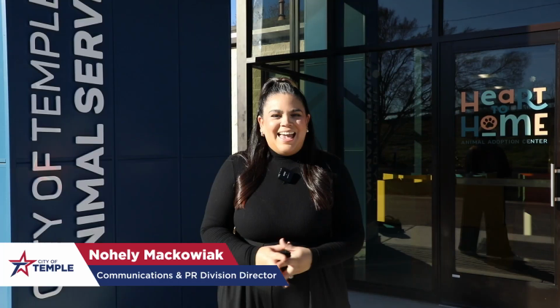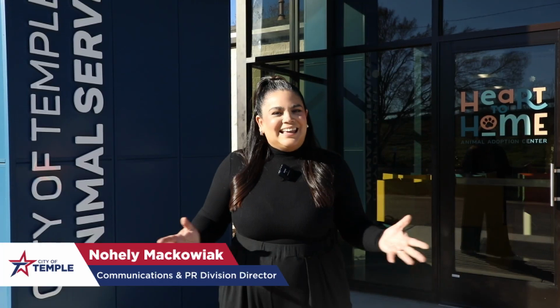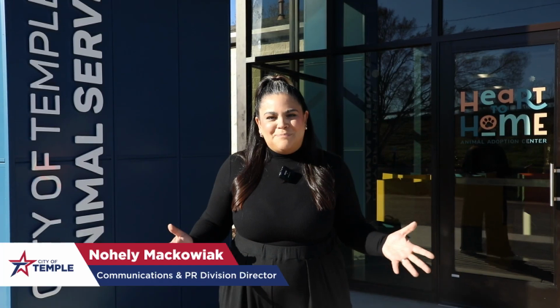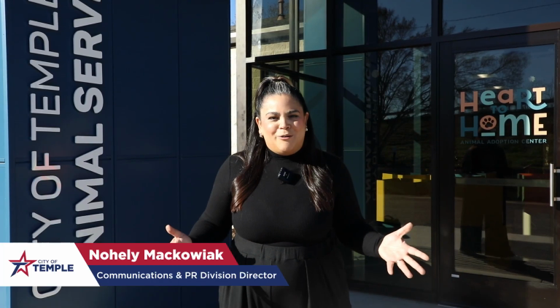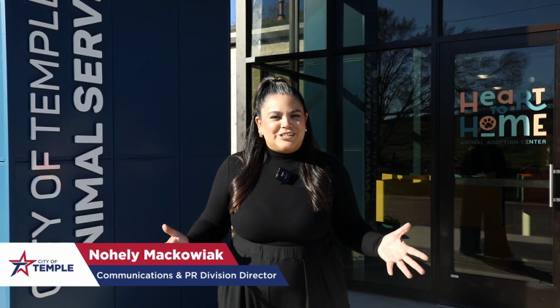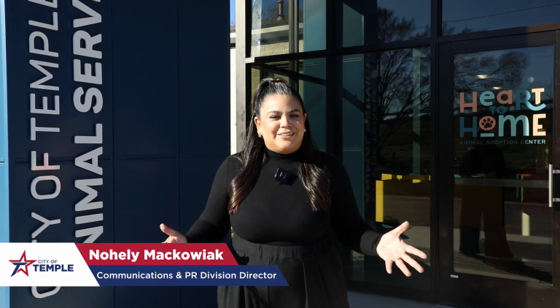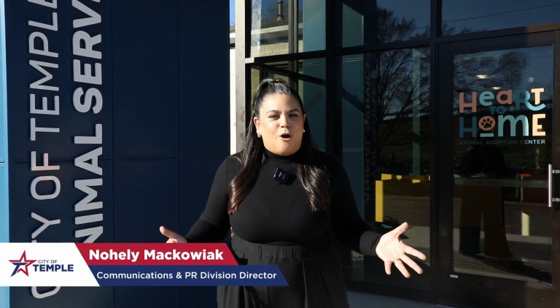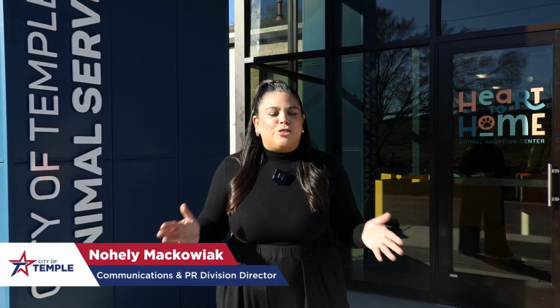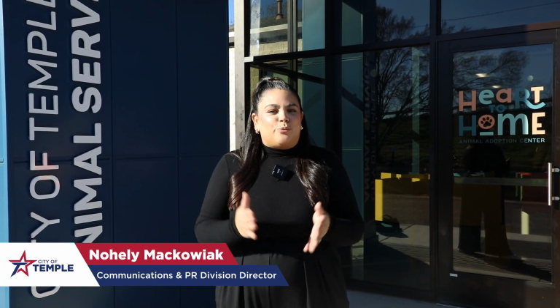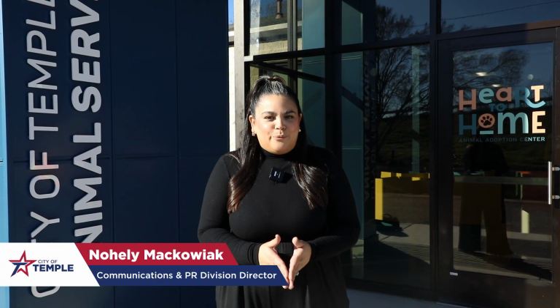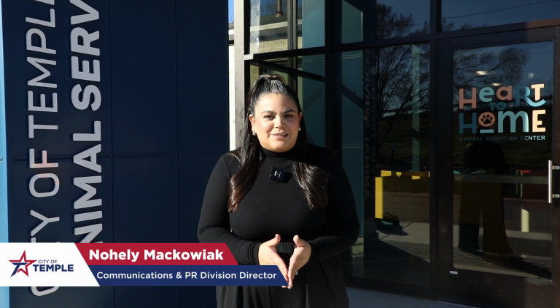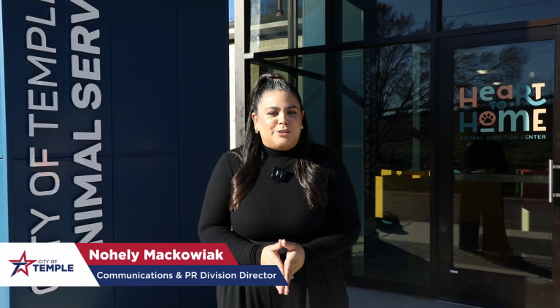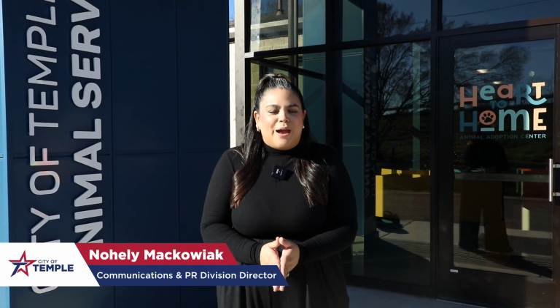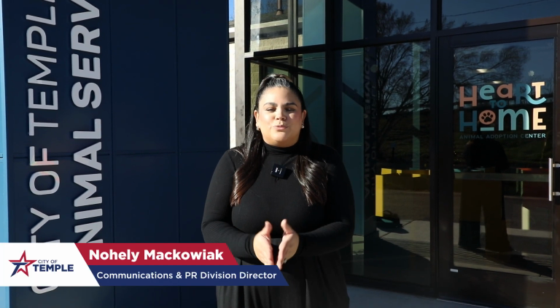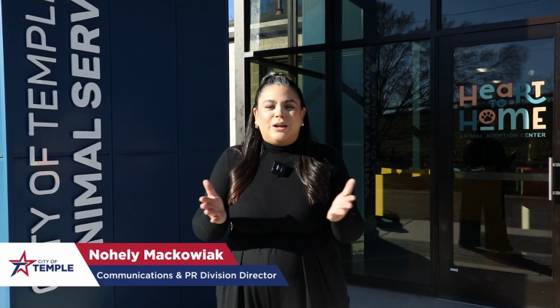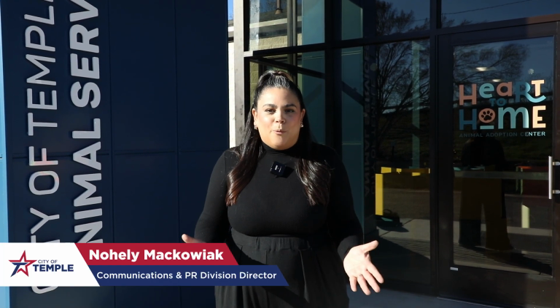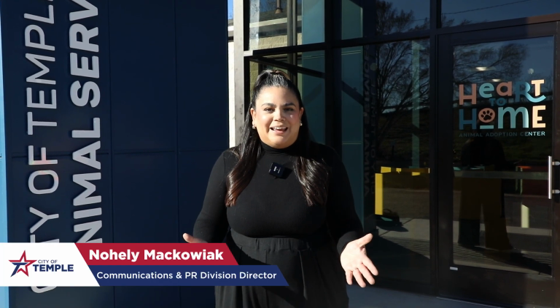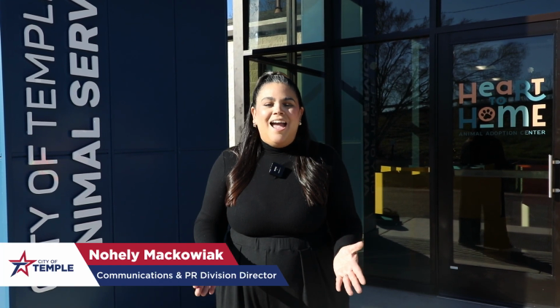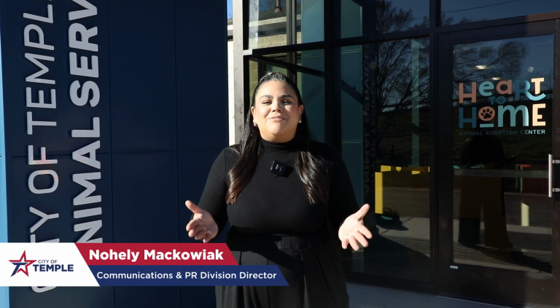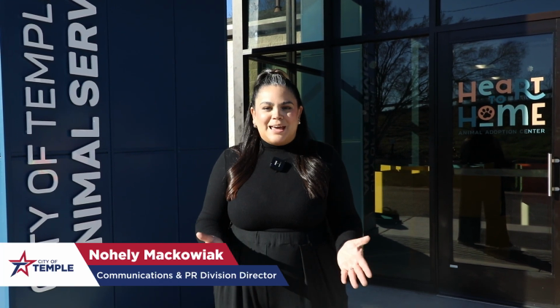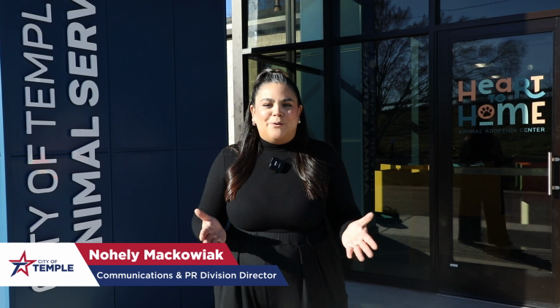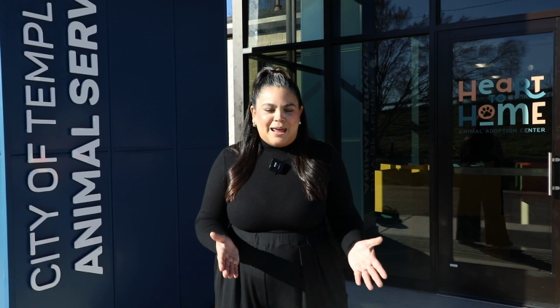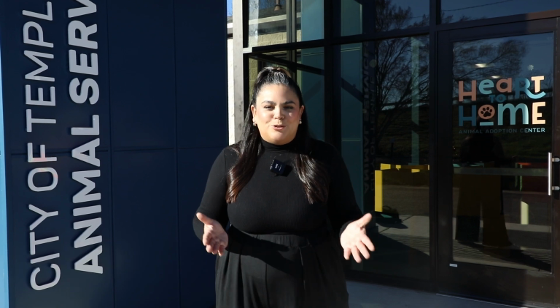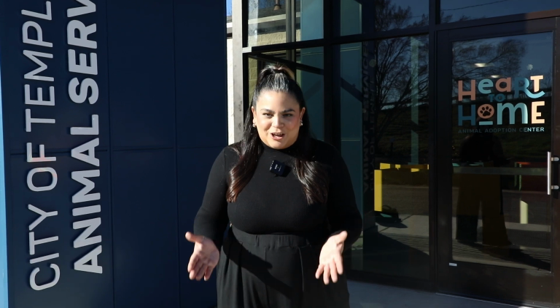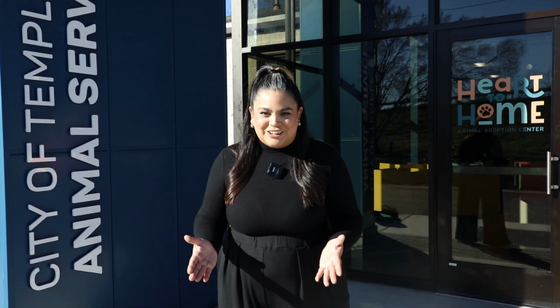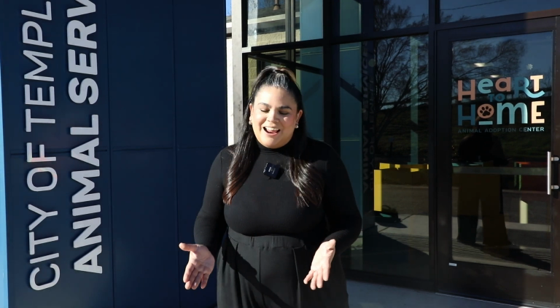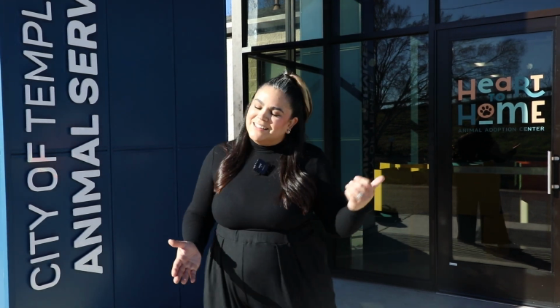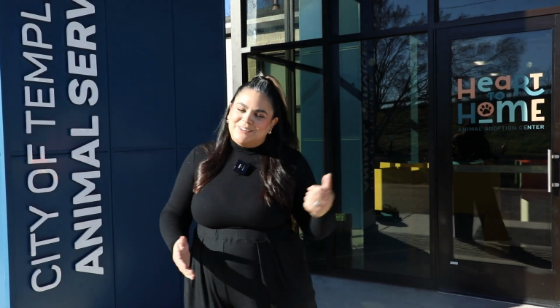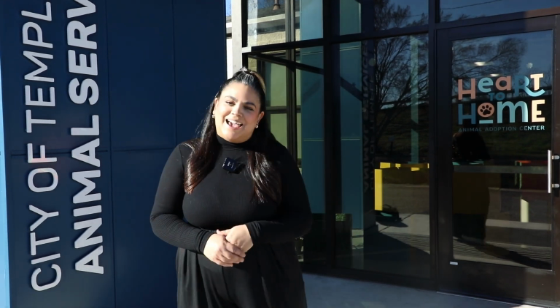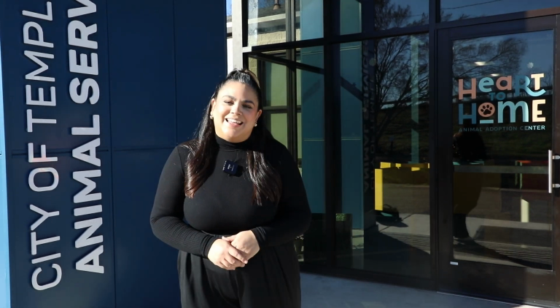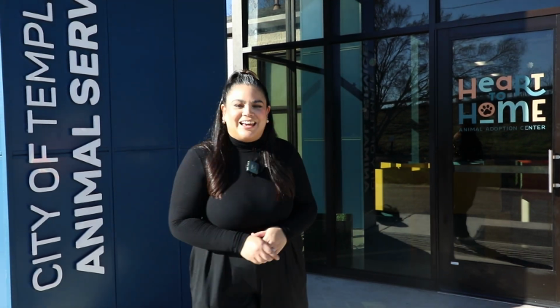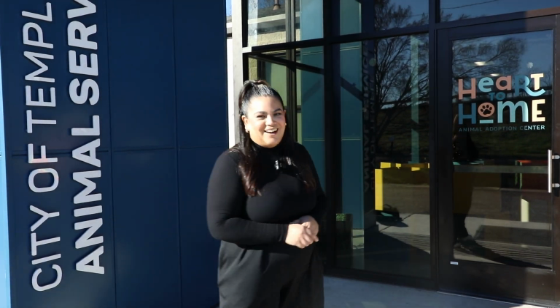Hey Temple, we're just a little over three weeks from the grand reopening of the Temple Animal Shelter. Let's go inside and check it out.